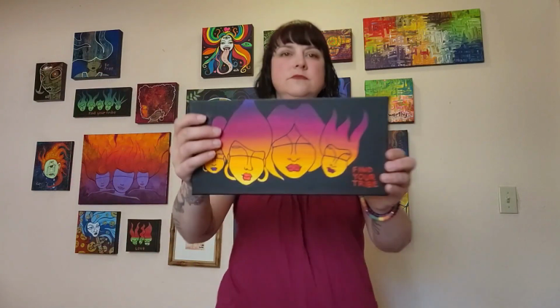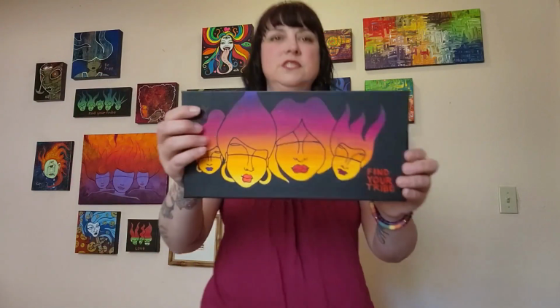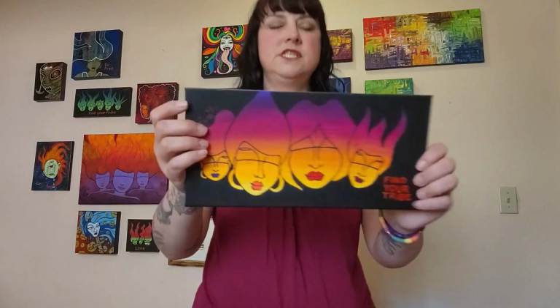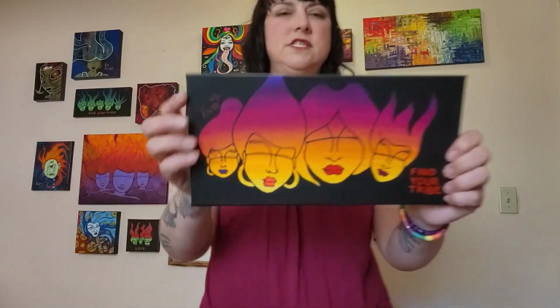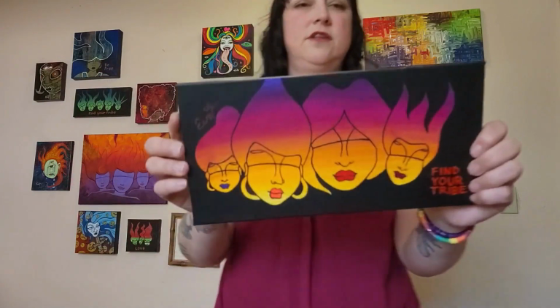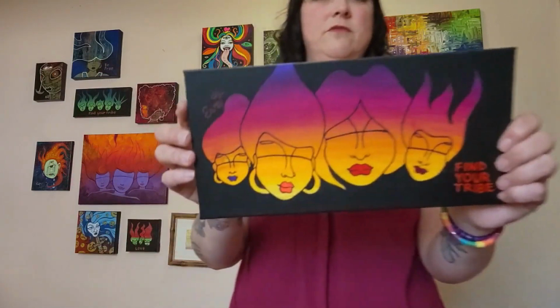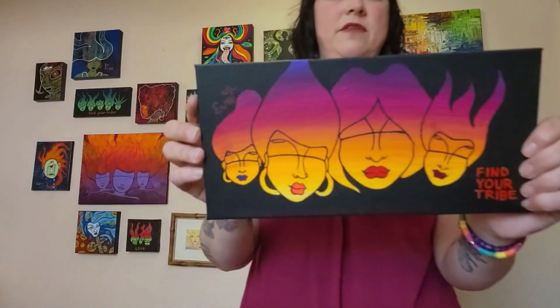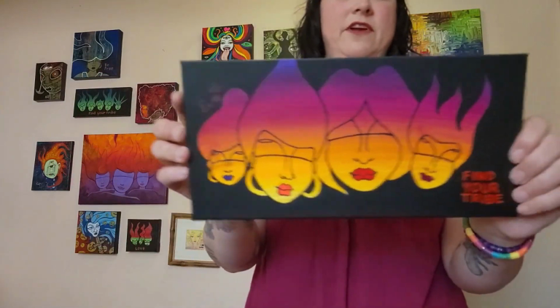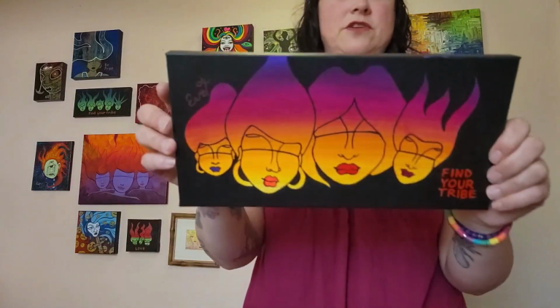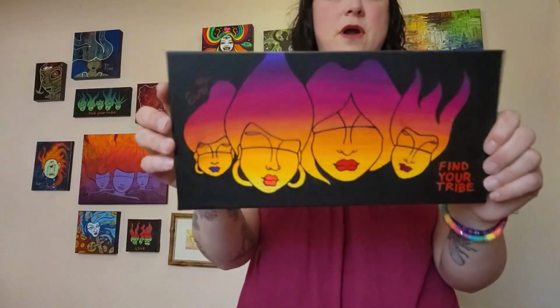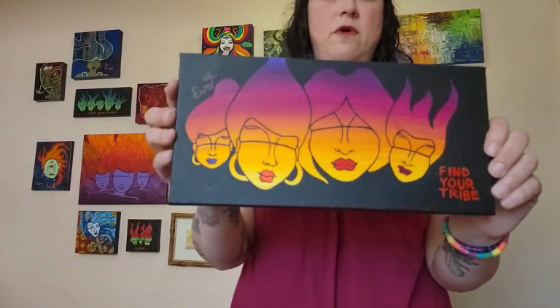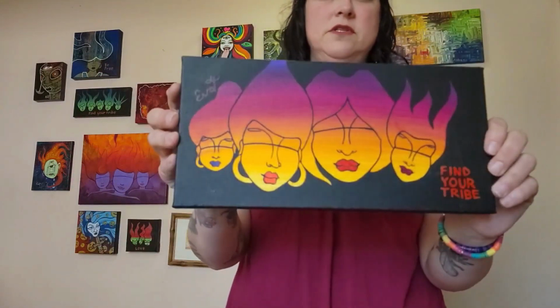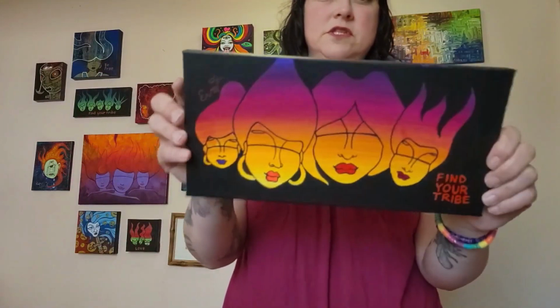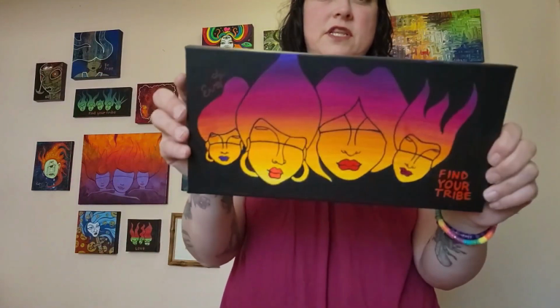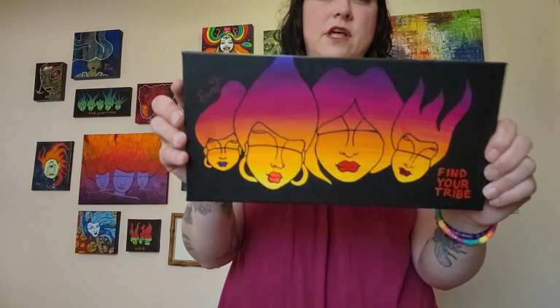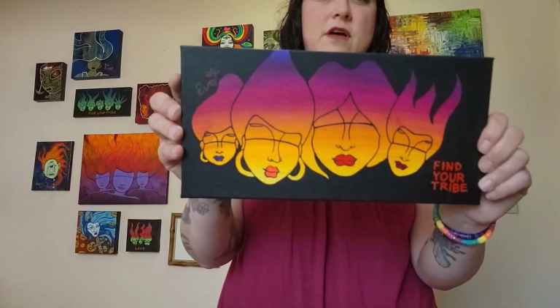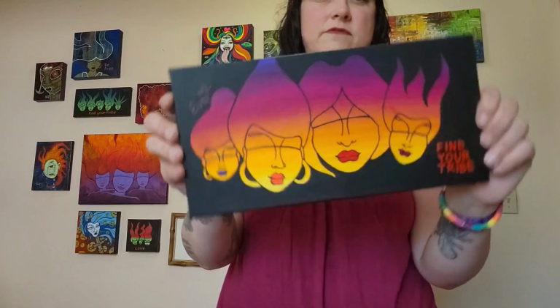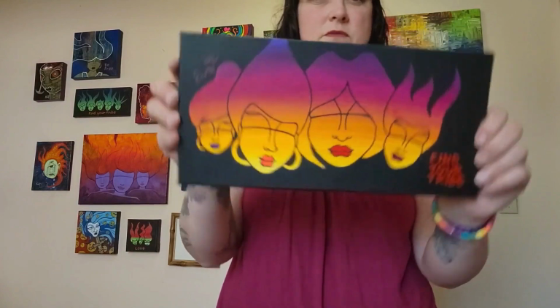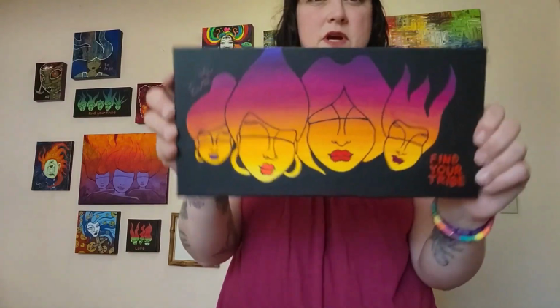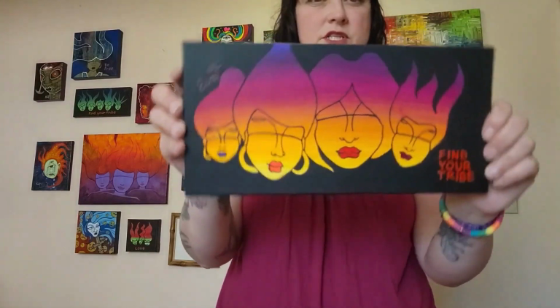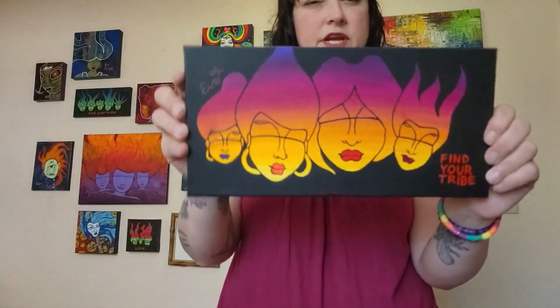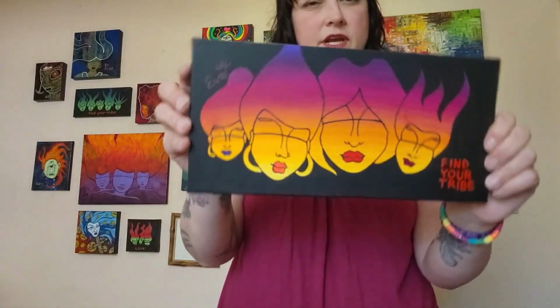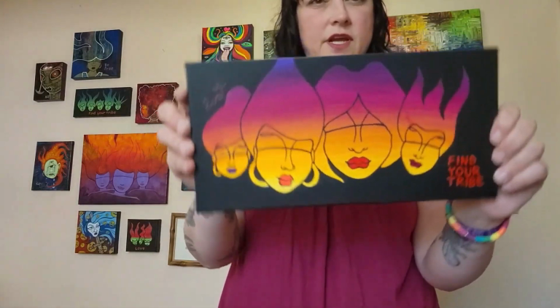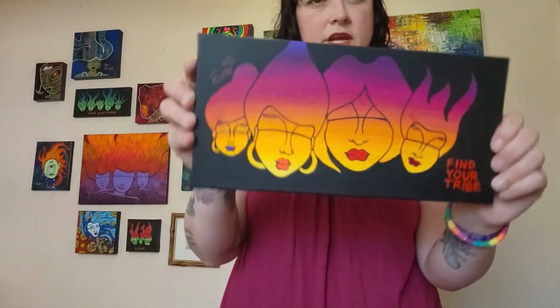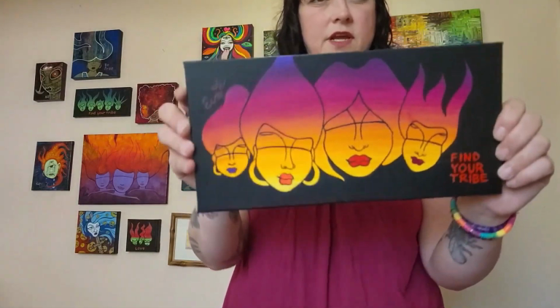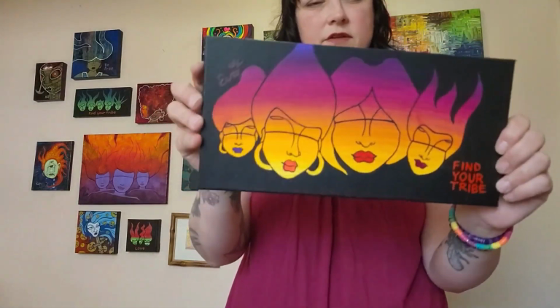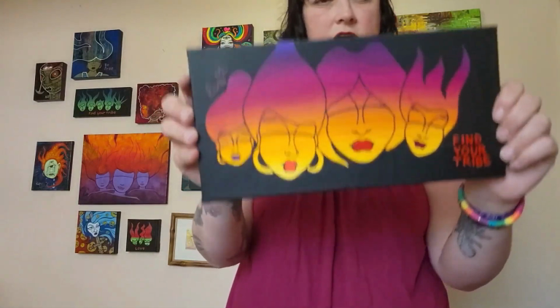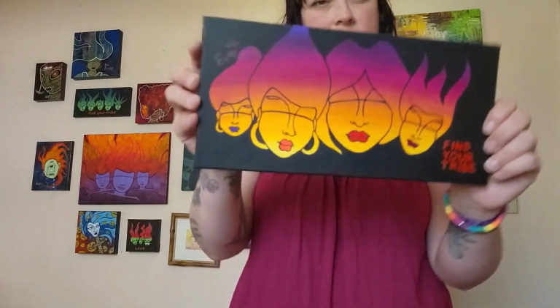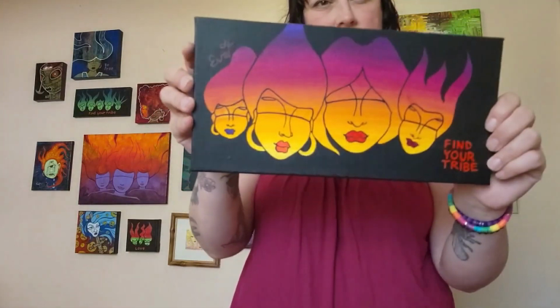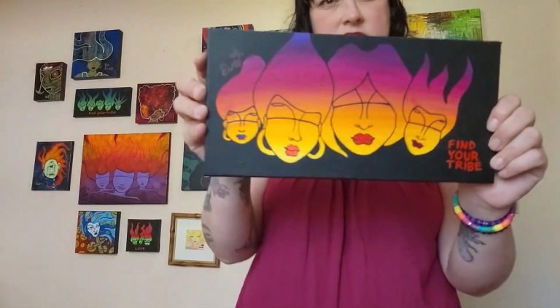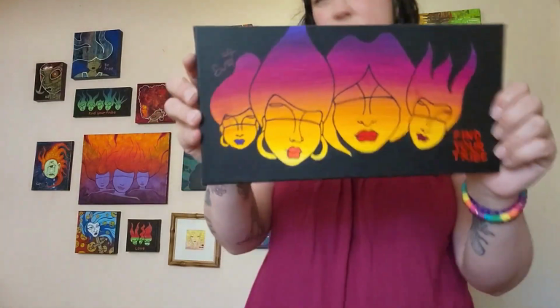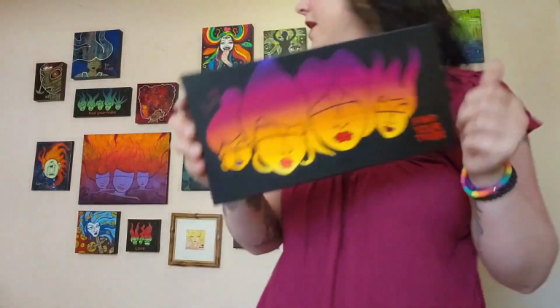This is another one of the 'Find Your Tribe' ones, which I love so much.